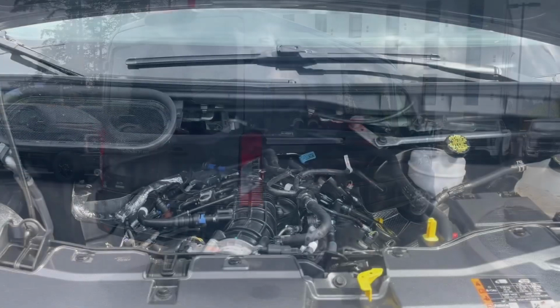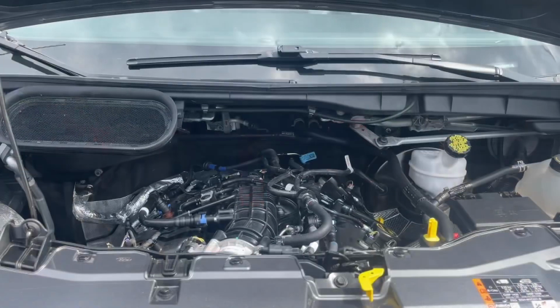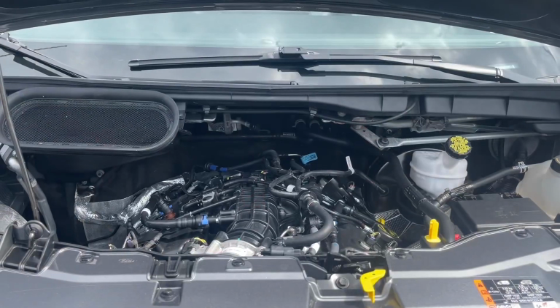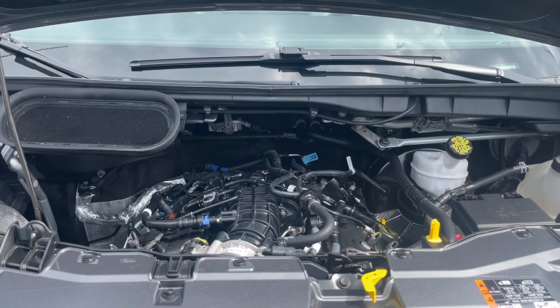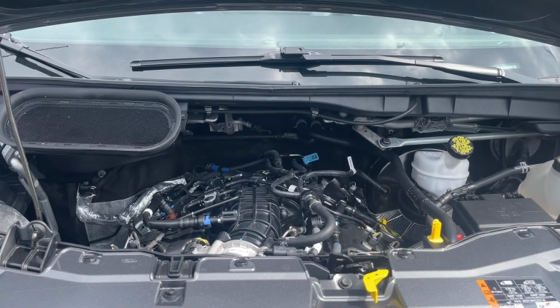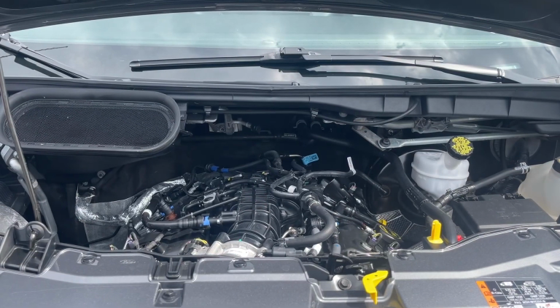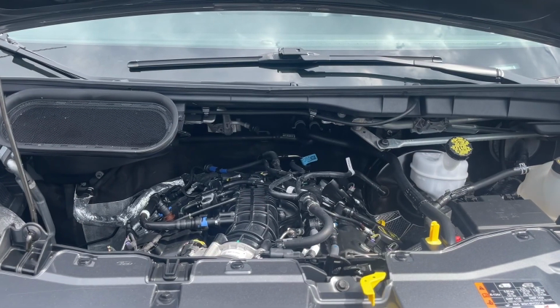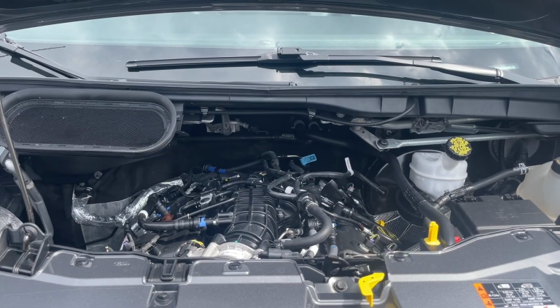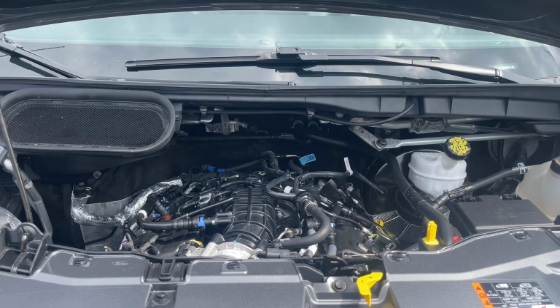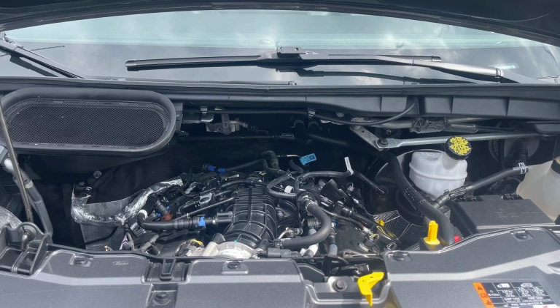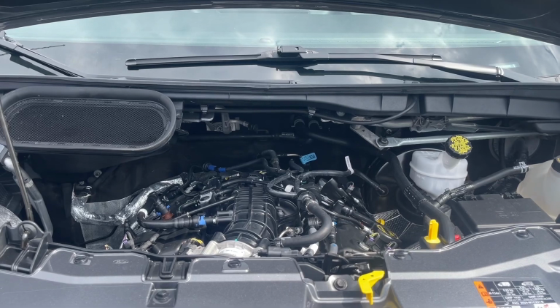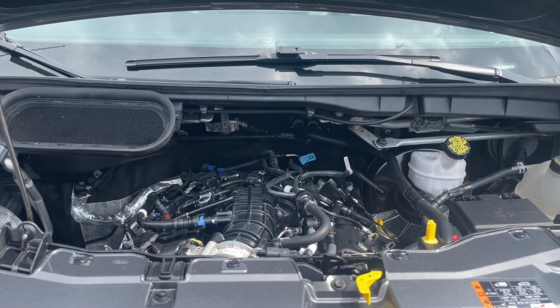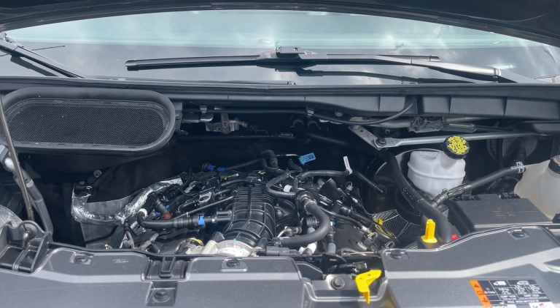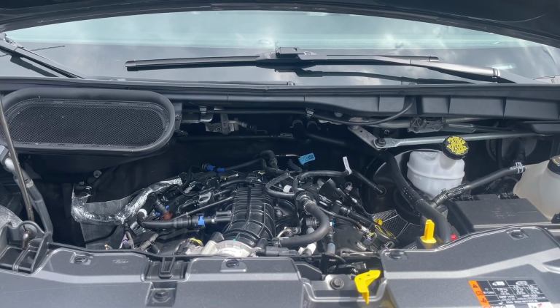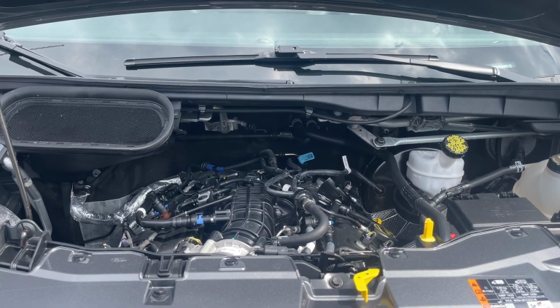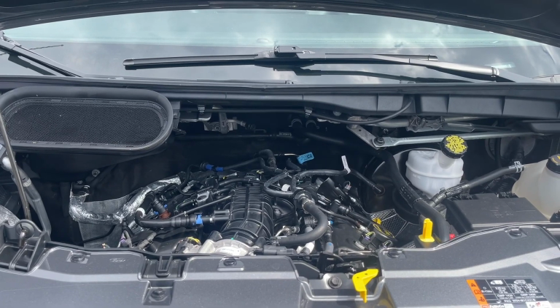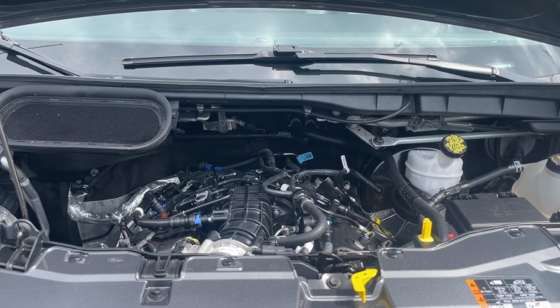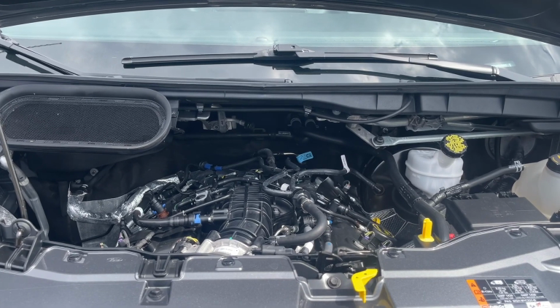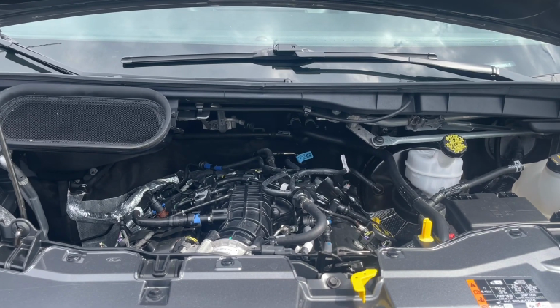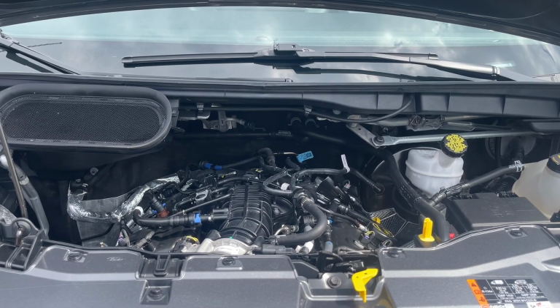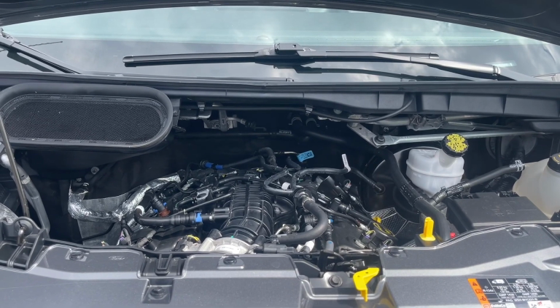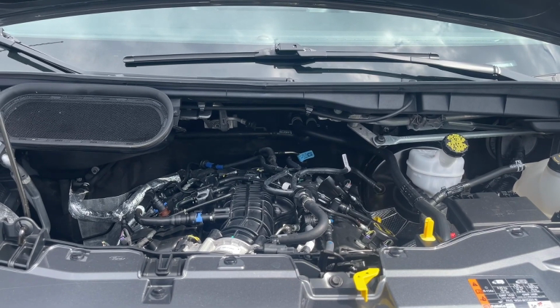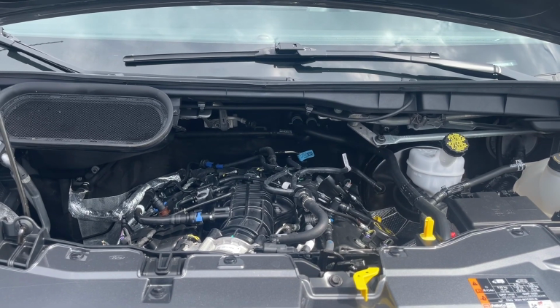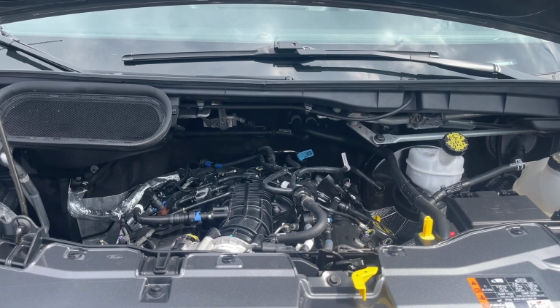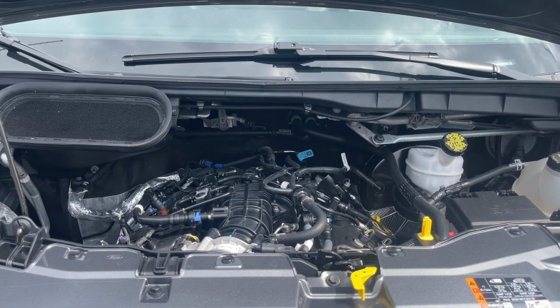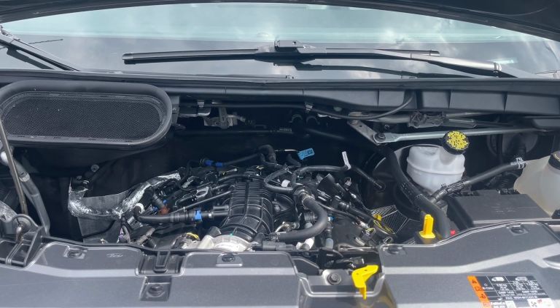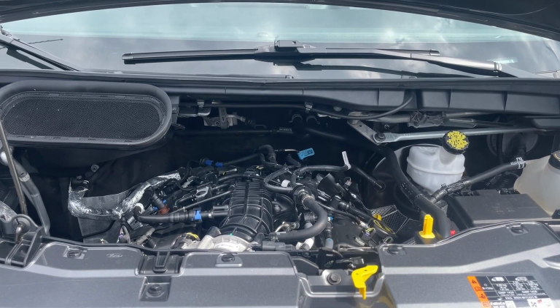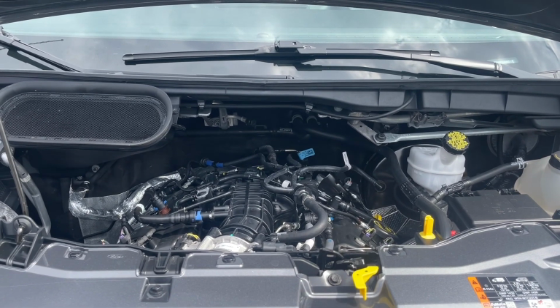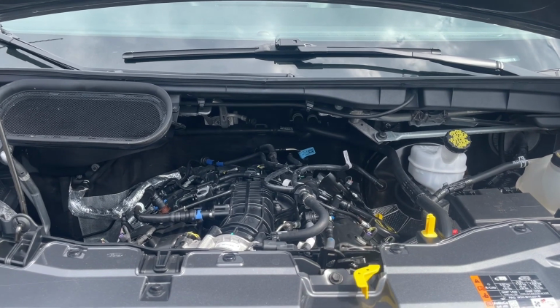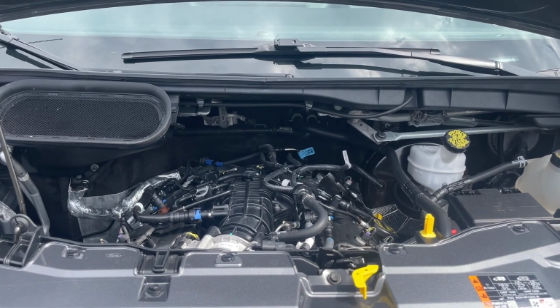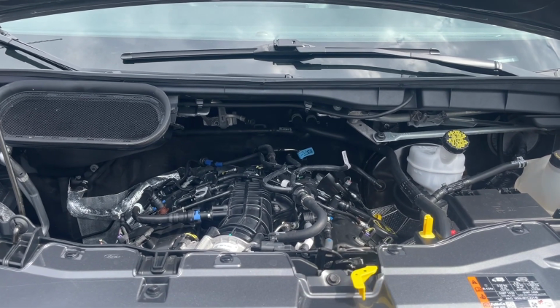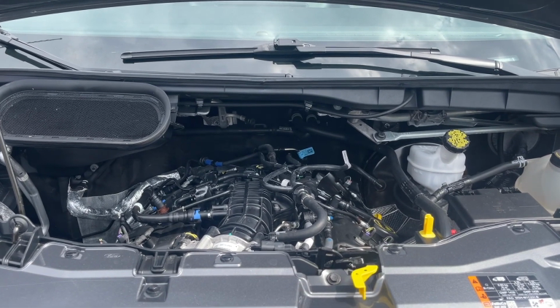This is a 3.5-liter V6 engine with an automatic transmission, and it's an all-wheel drive. Let's have a look inside.